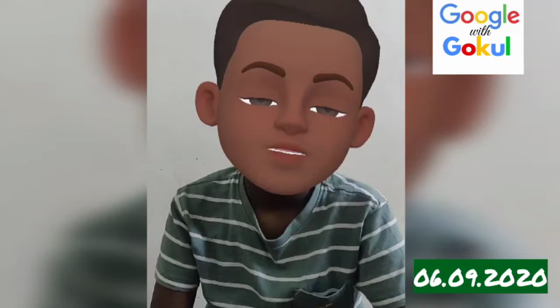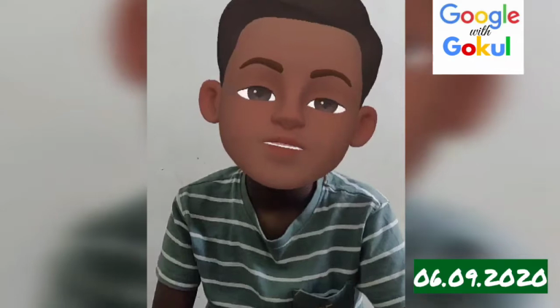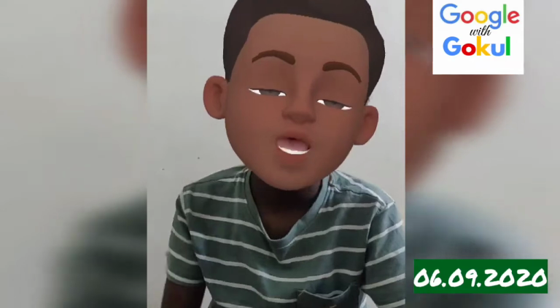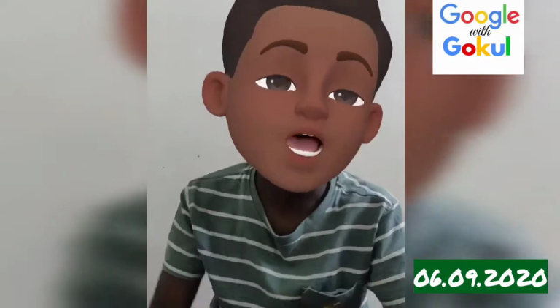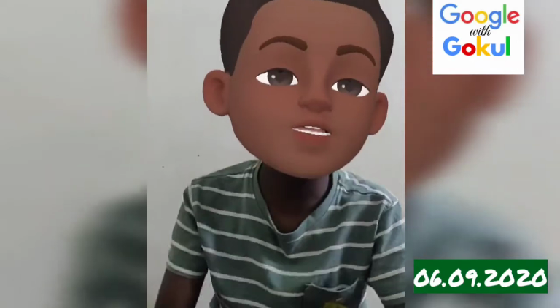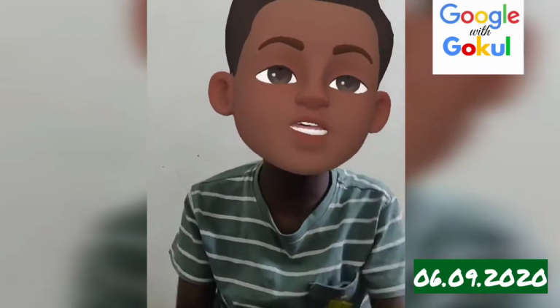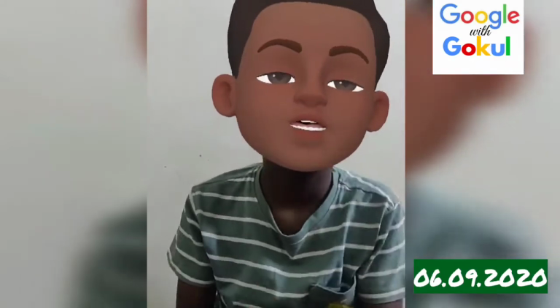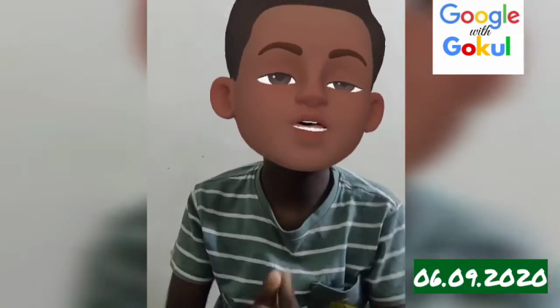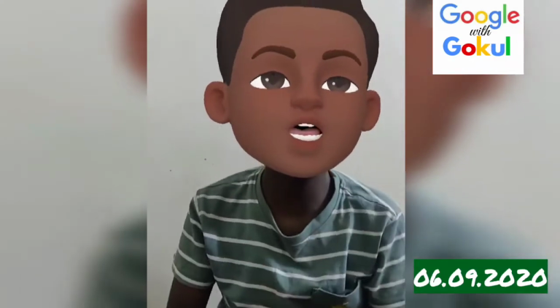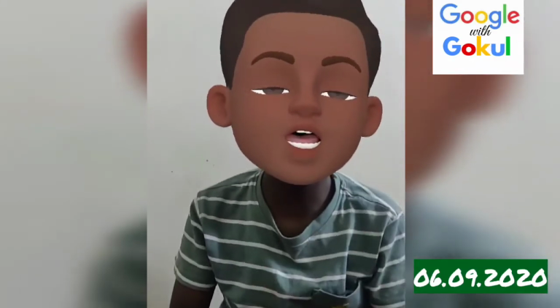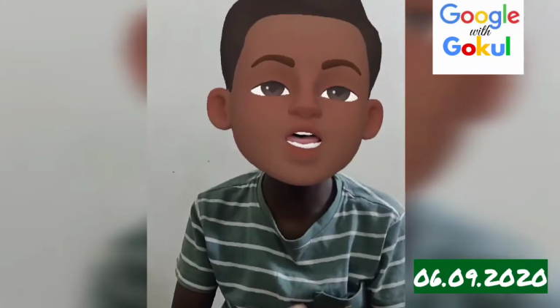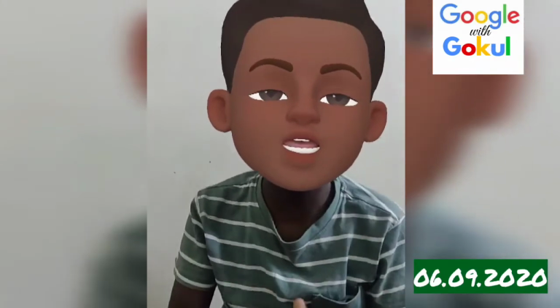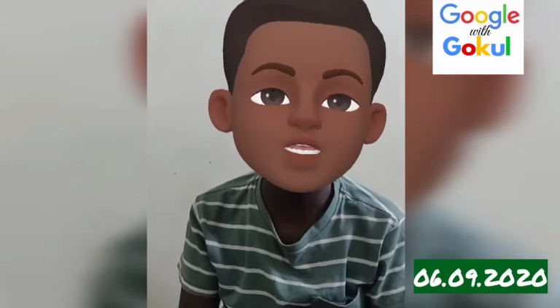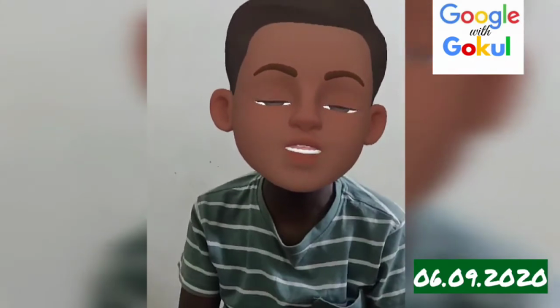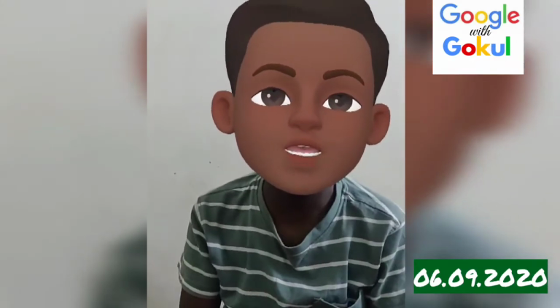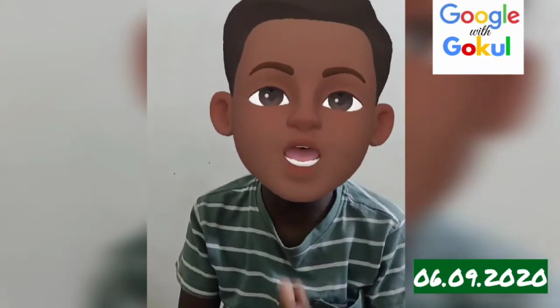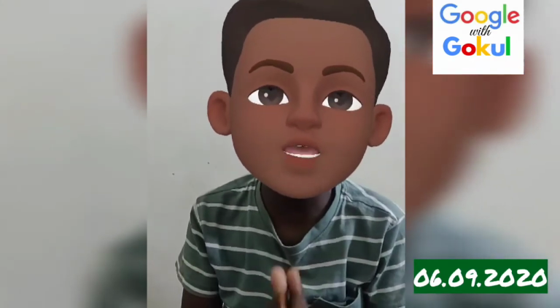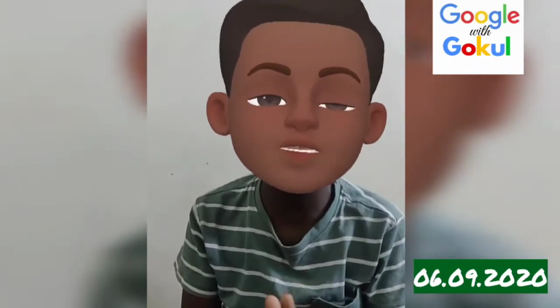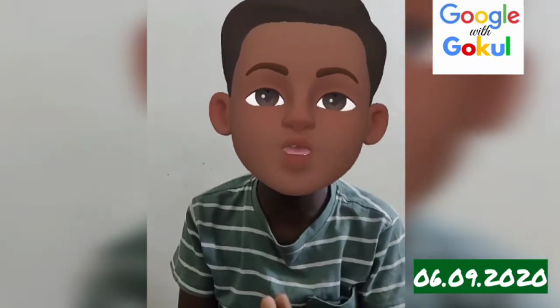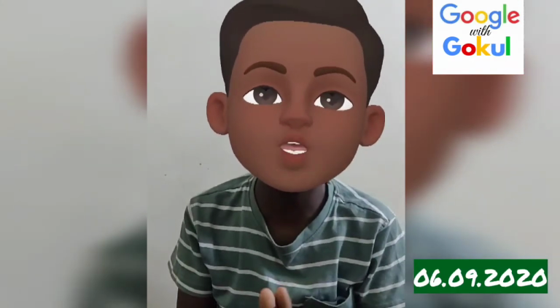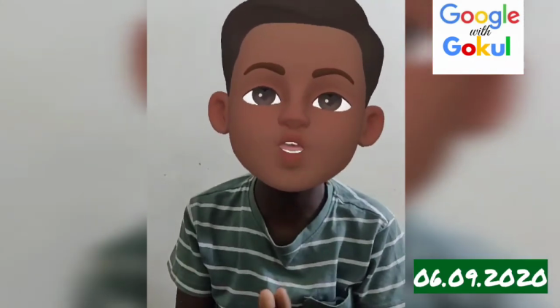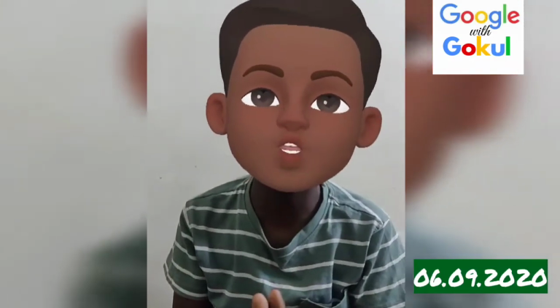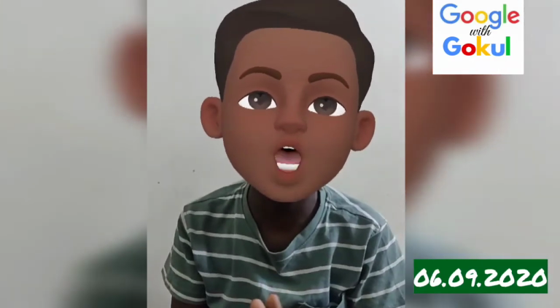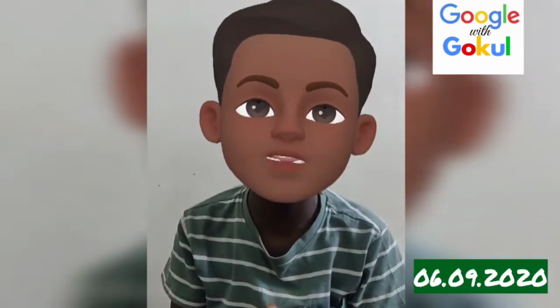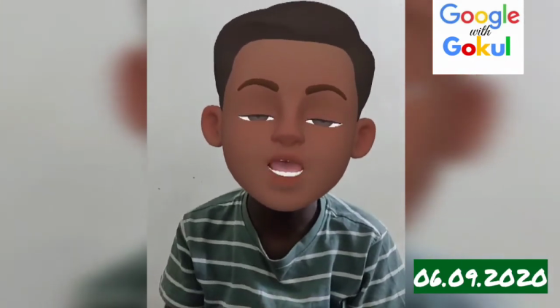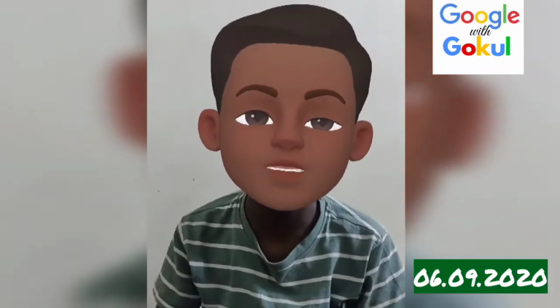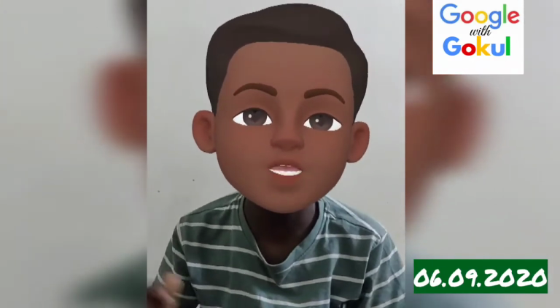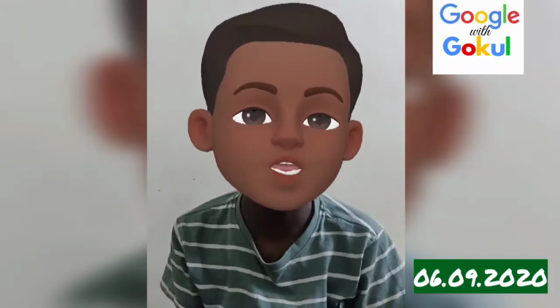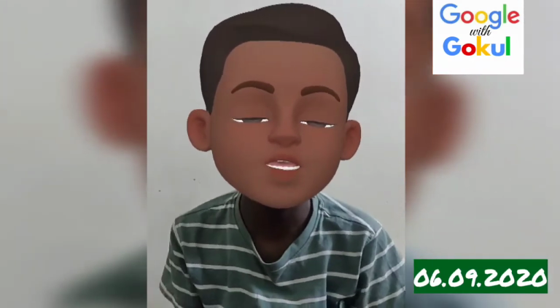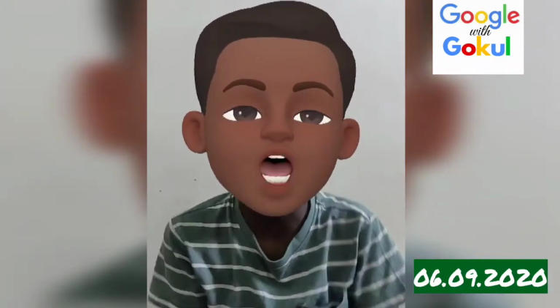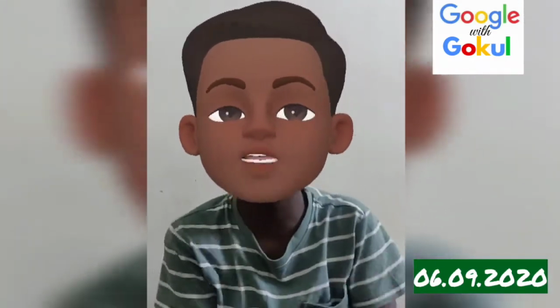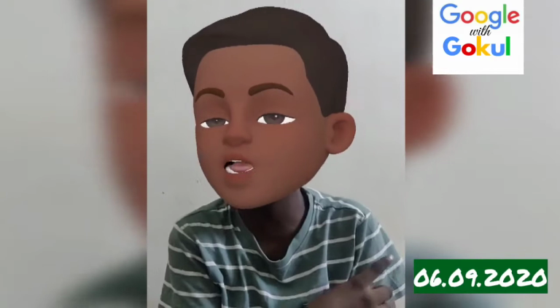Hi Friends, I am going to go with Google. So let's go to the video.